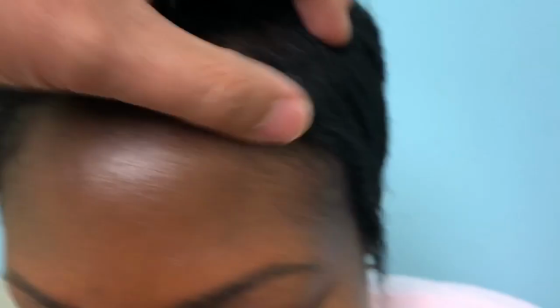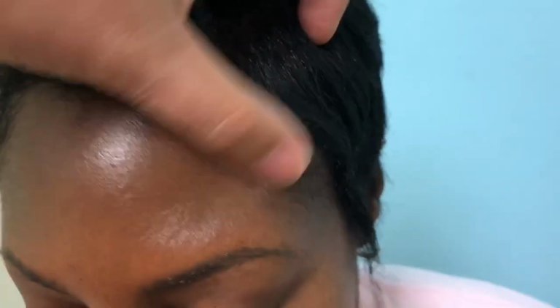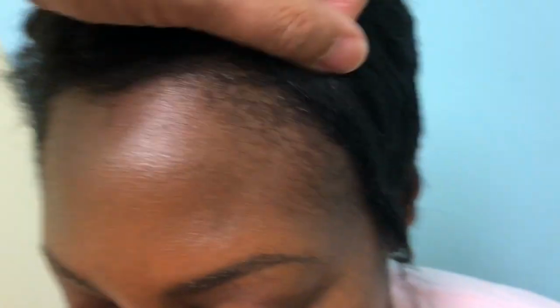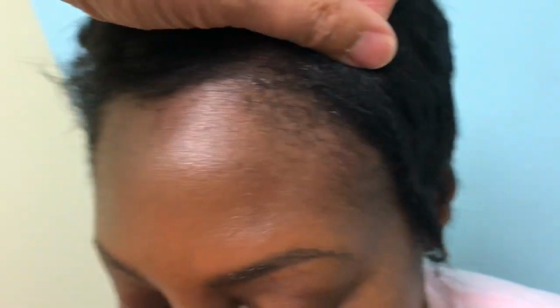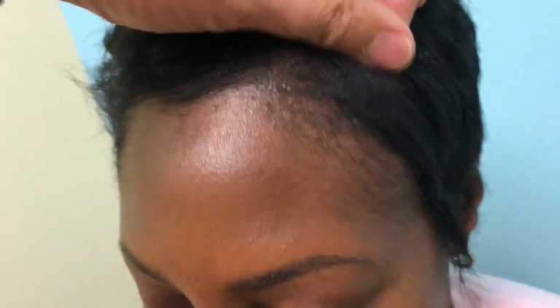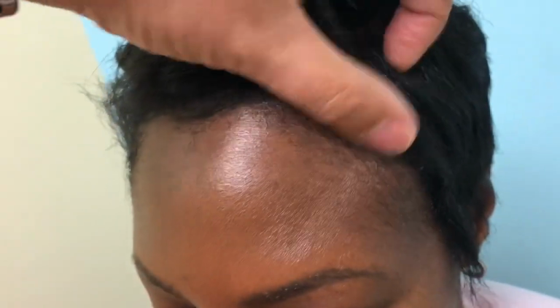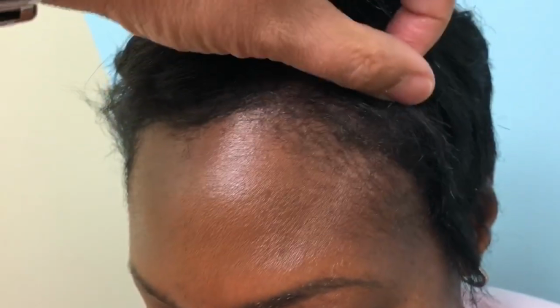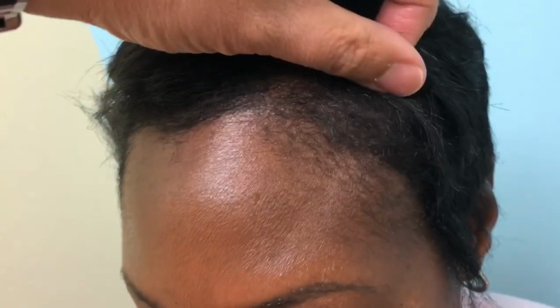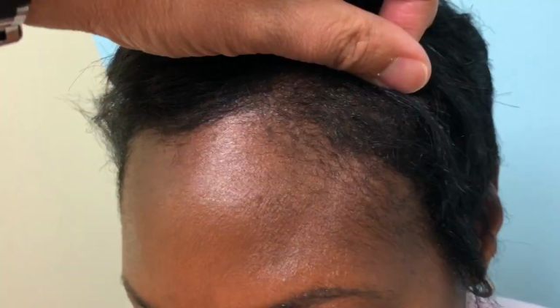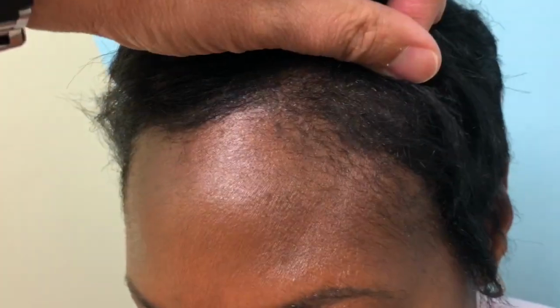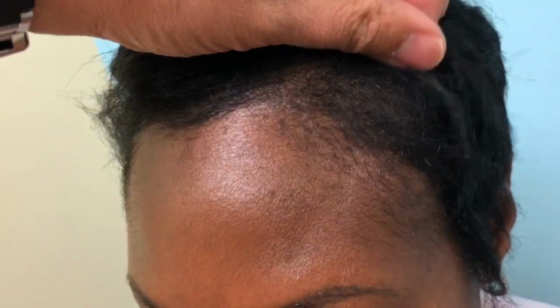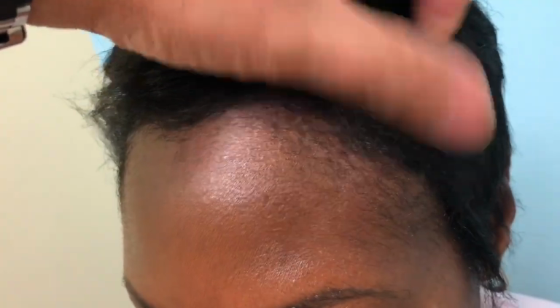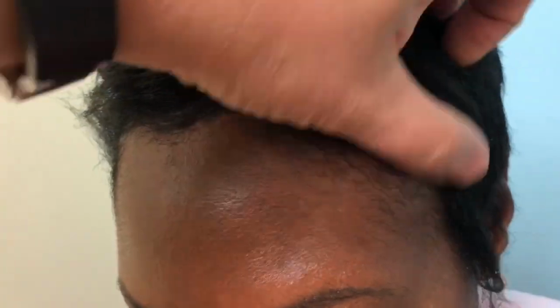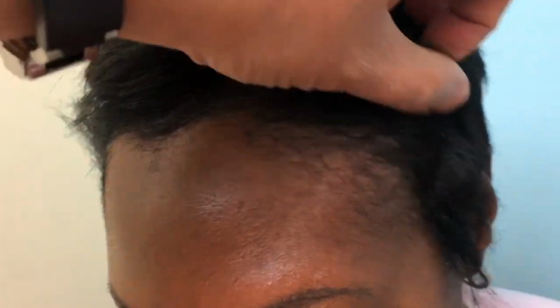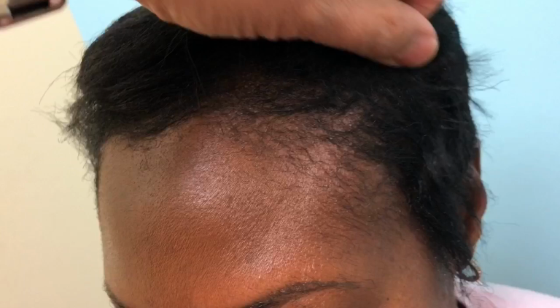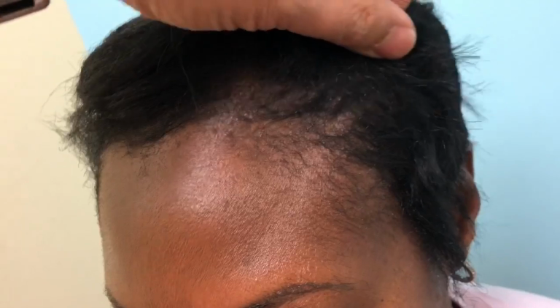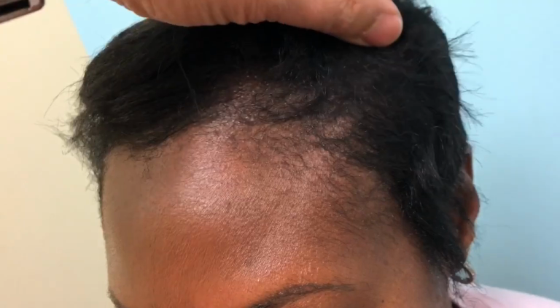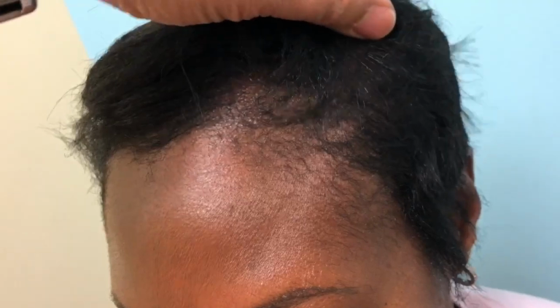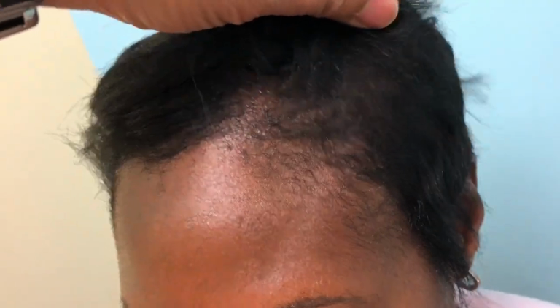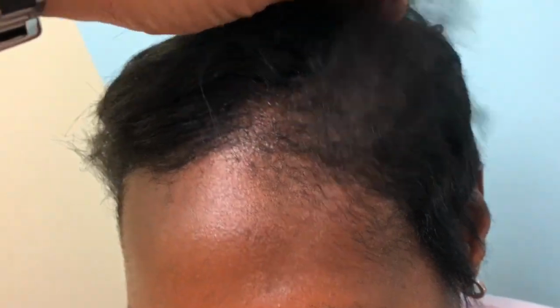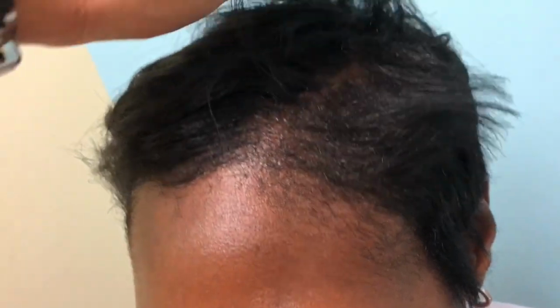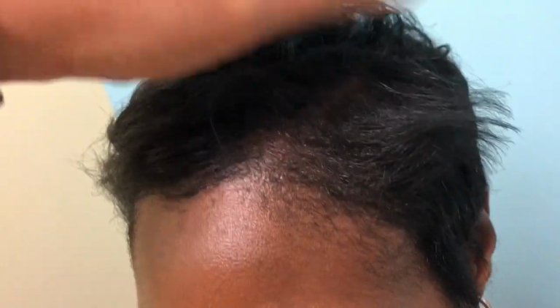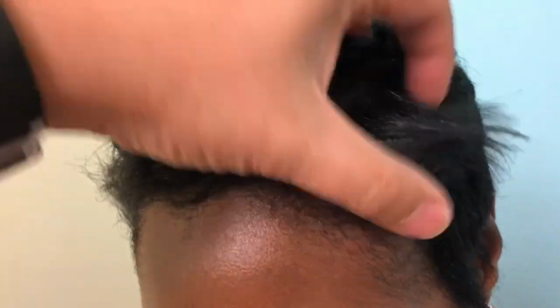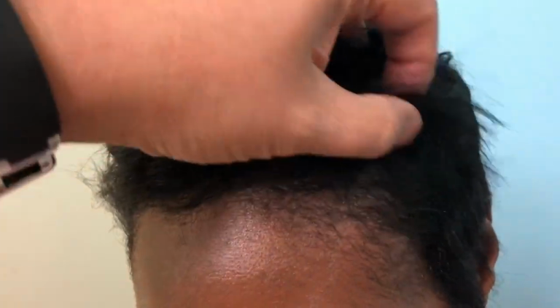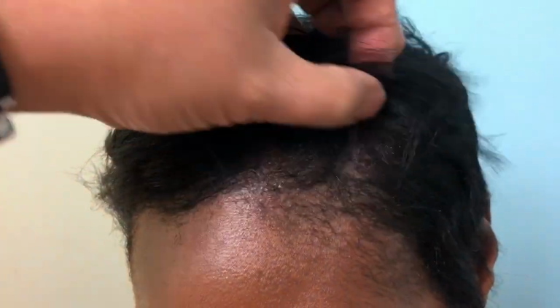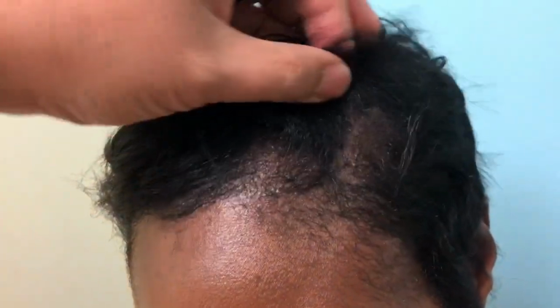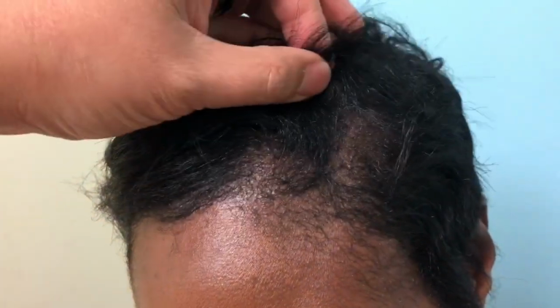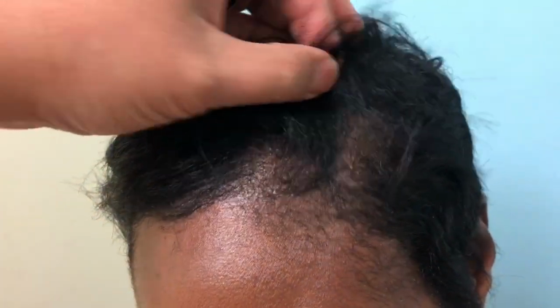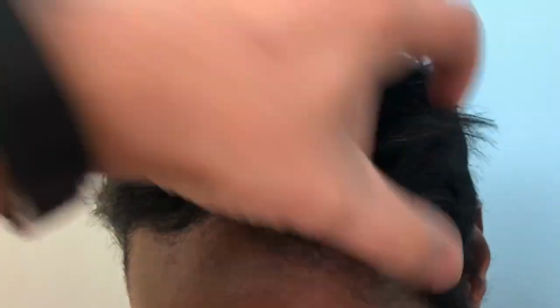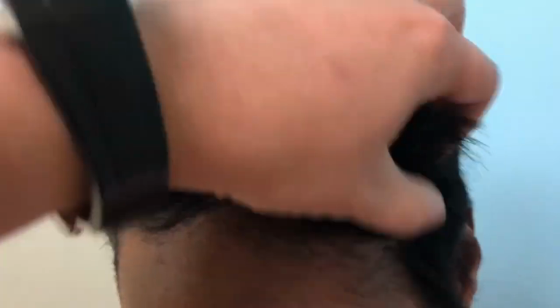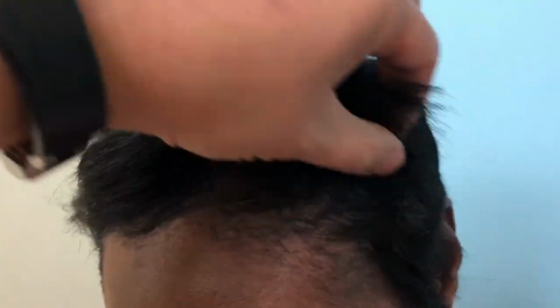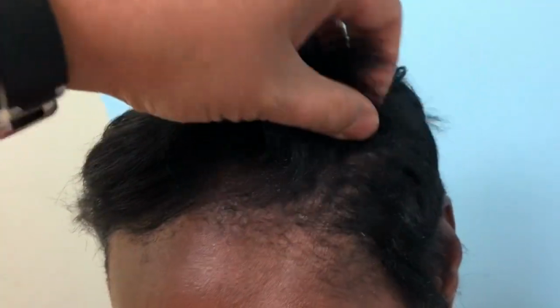Coming over to this side, same thing. All natural. You can't tell these are transplanted.